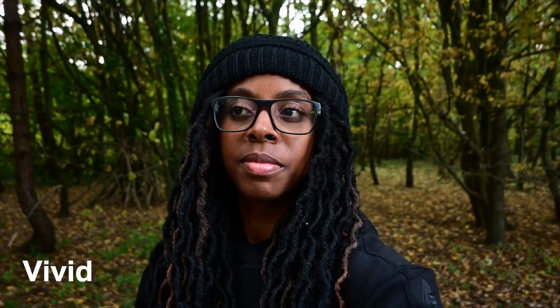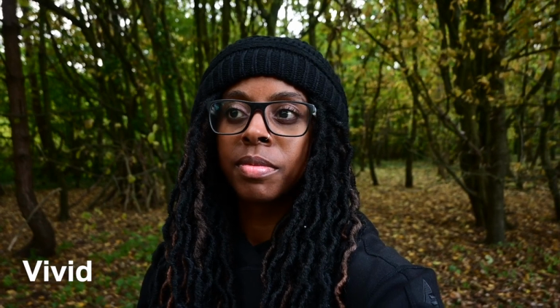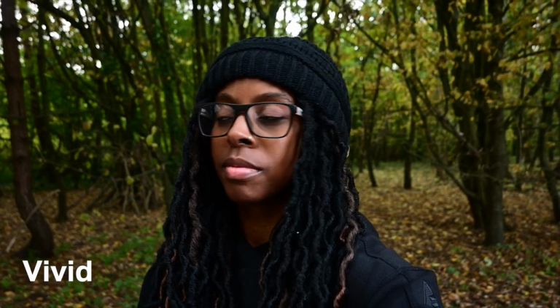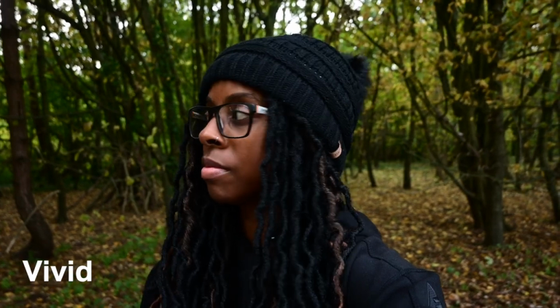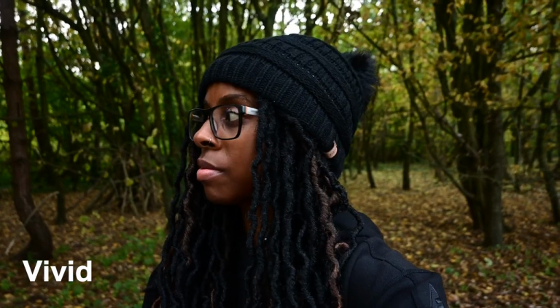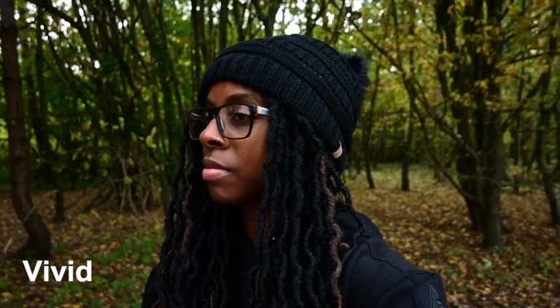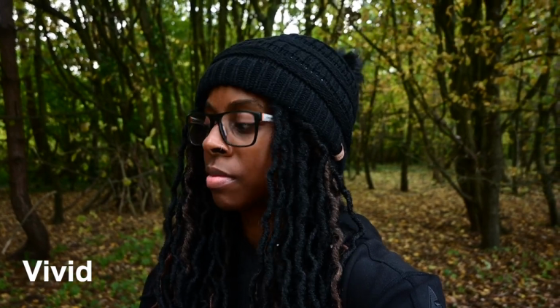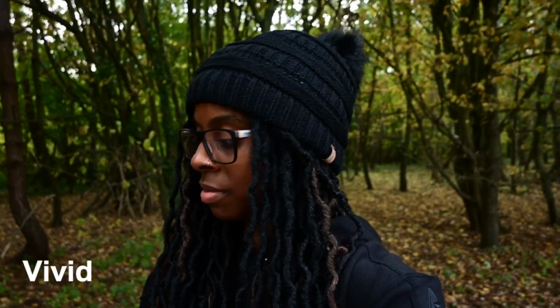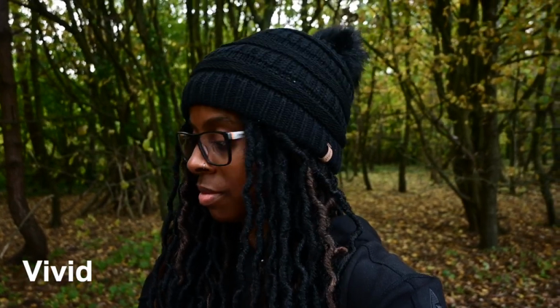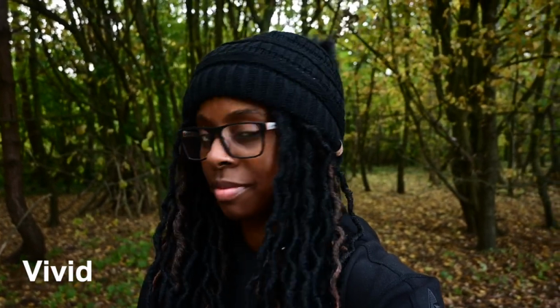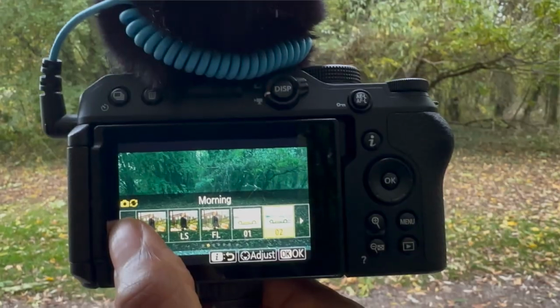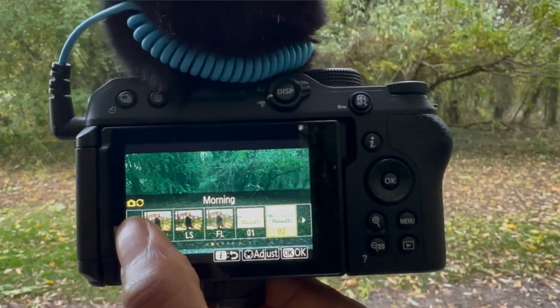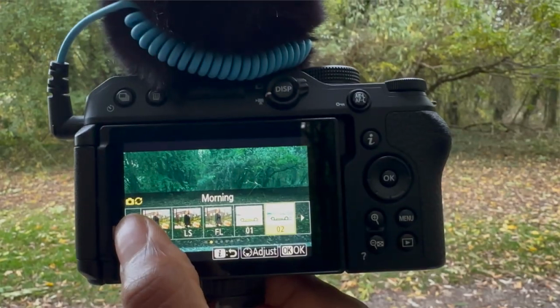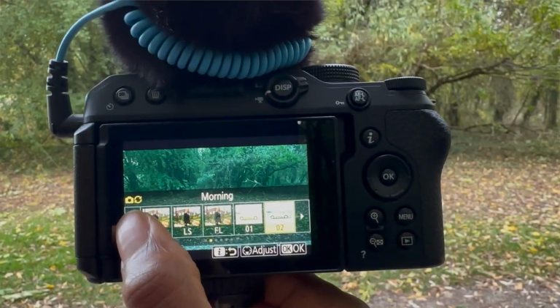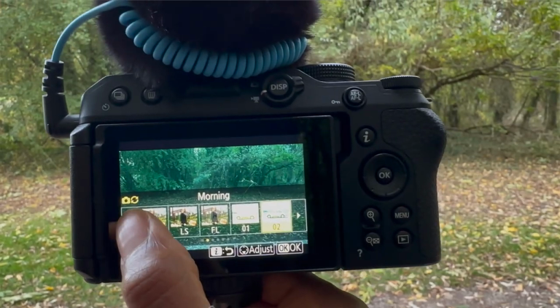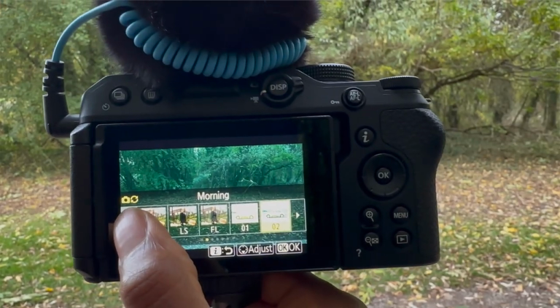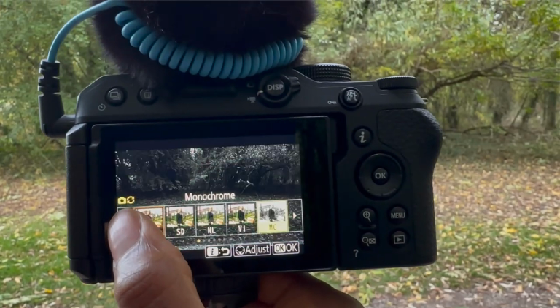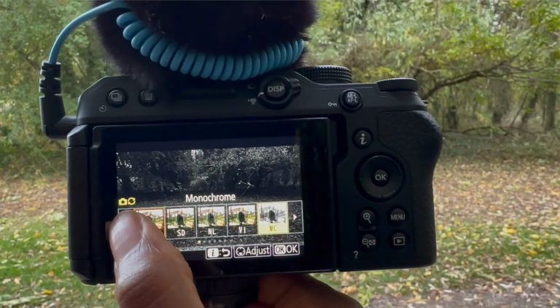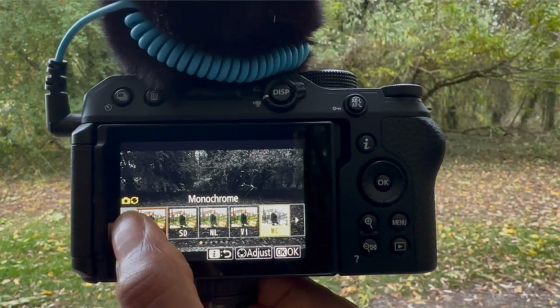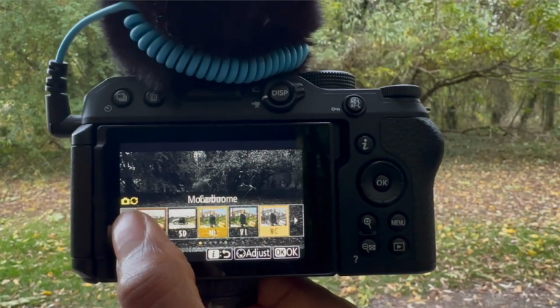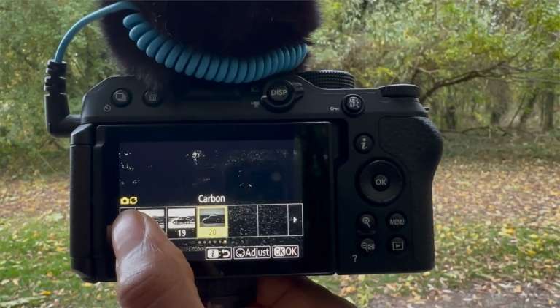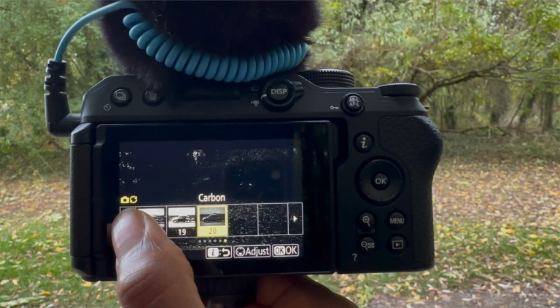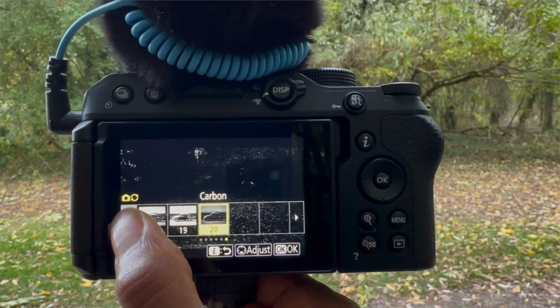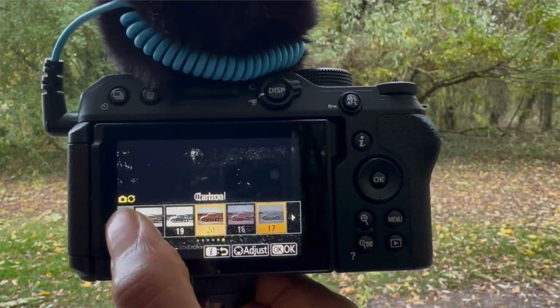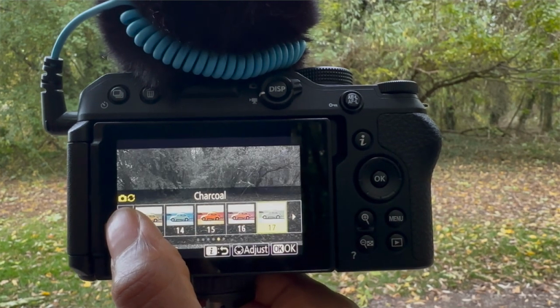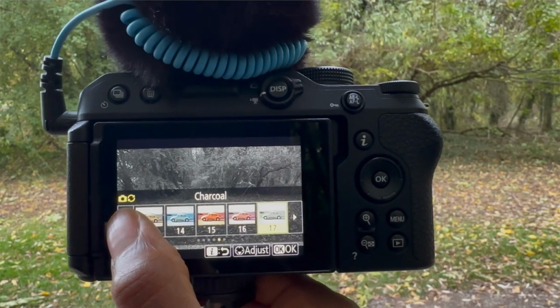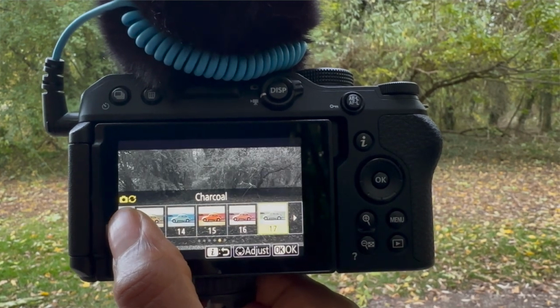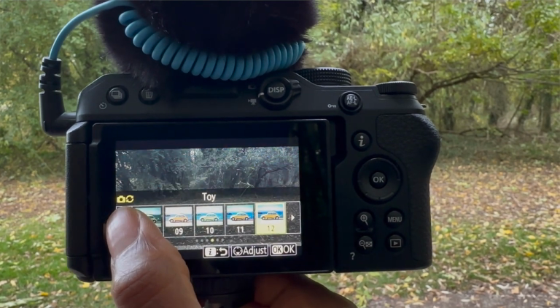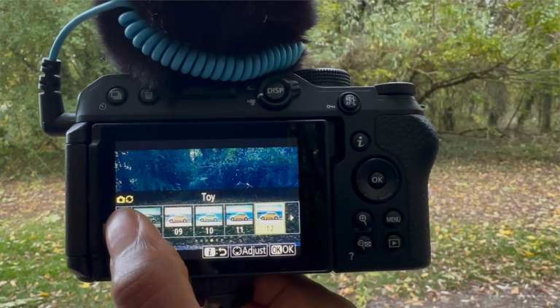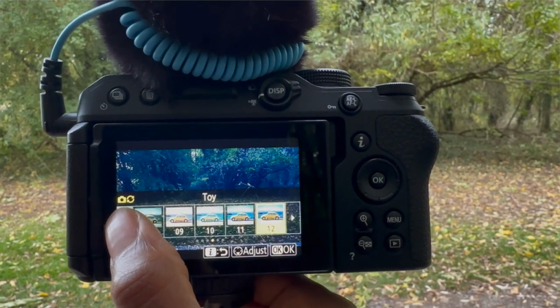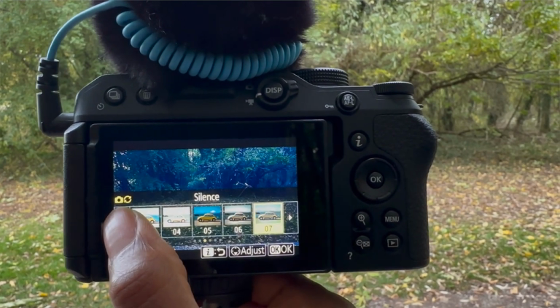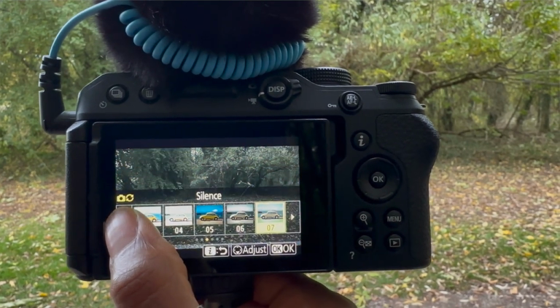There are also some creative profiles as well, so if you want to do something a bit different with your footage then you've got some creative colour profiles in there too.